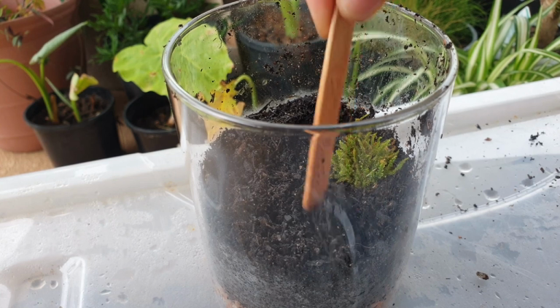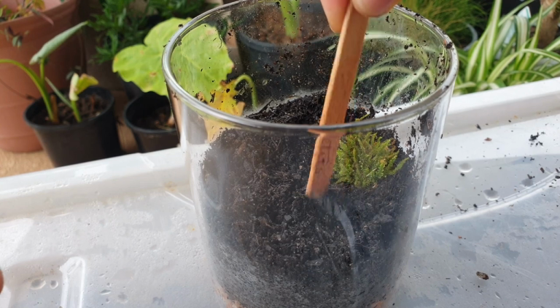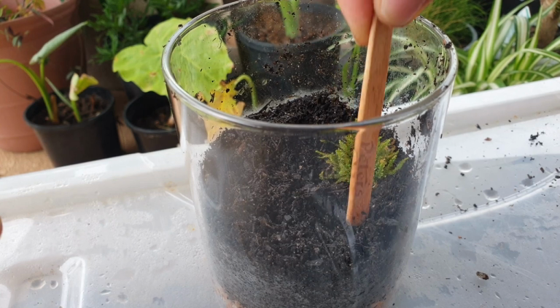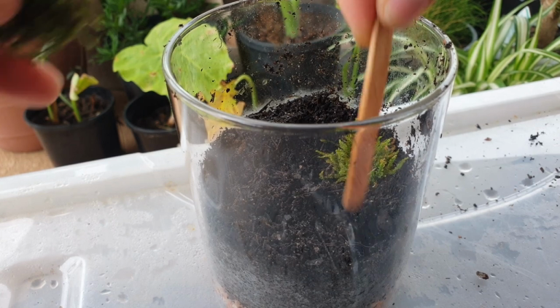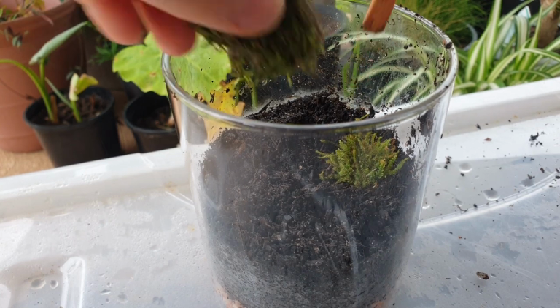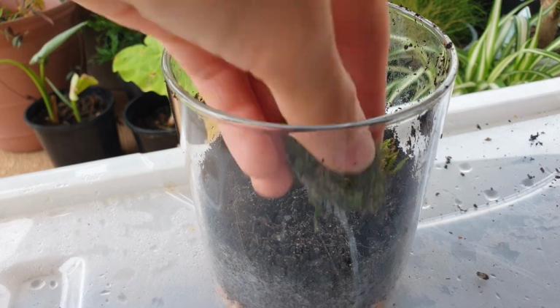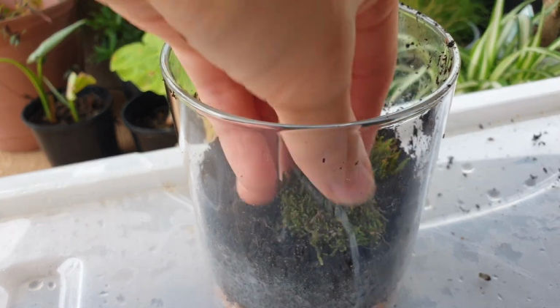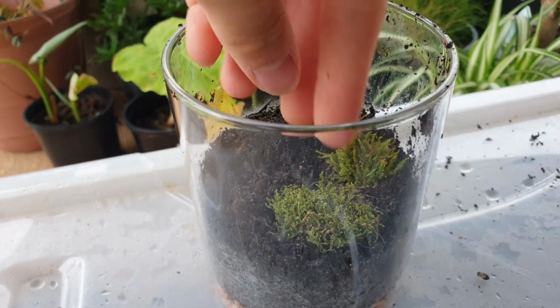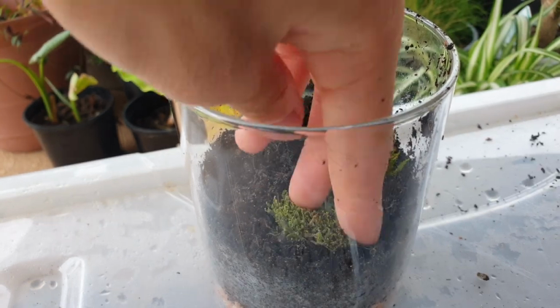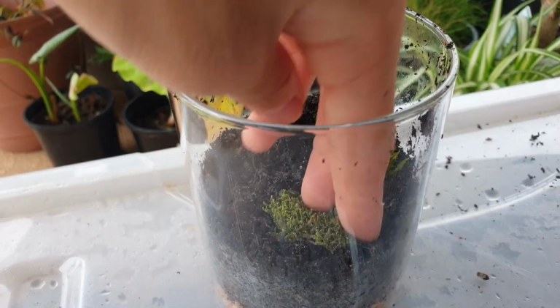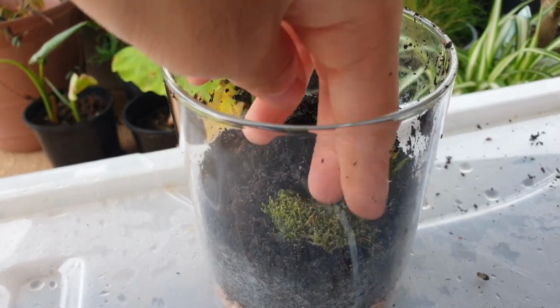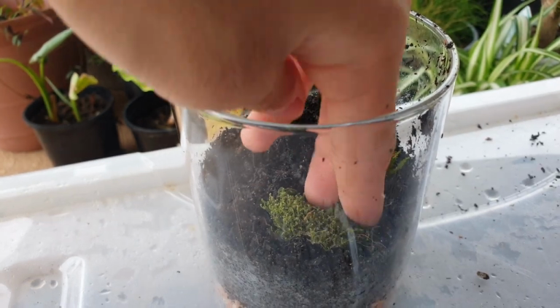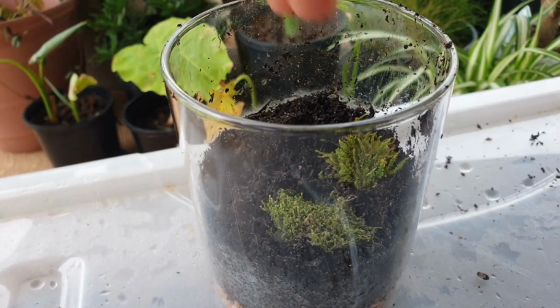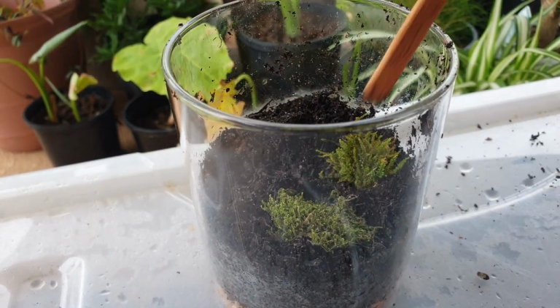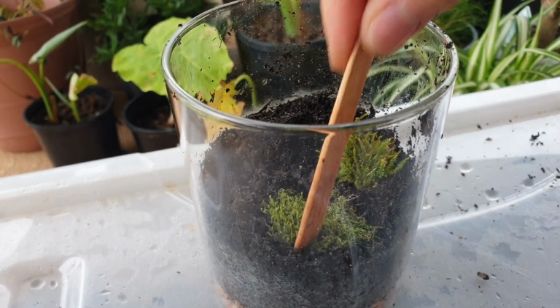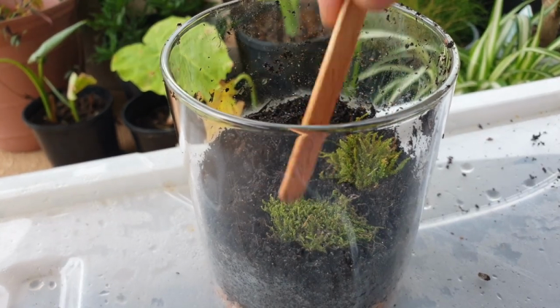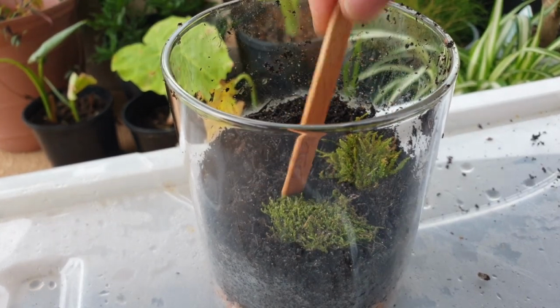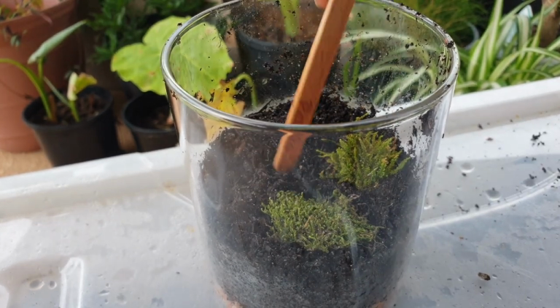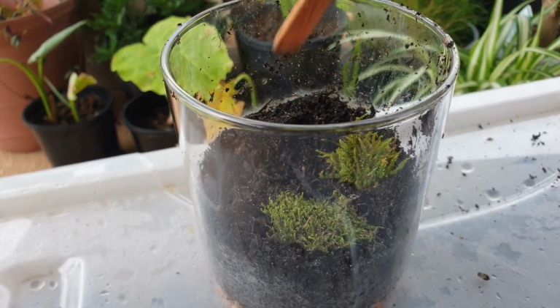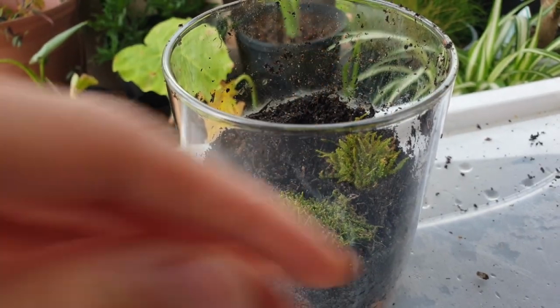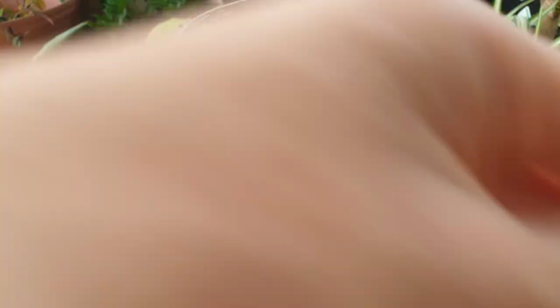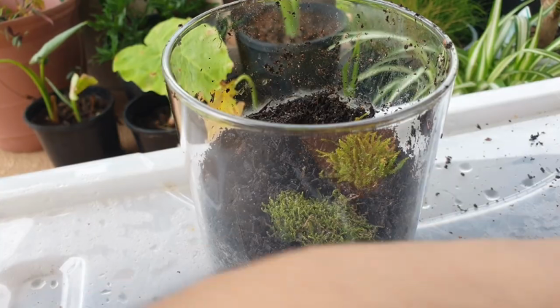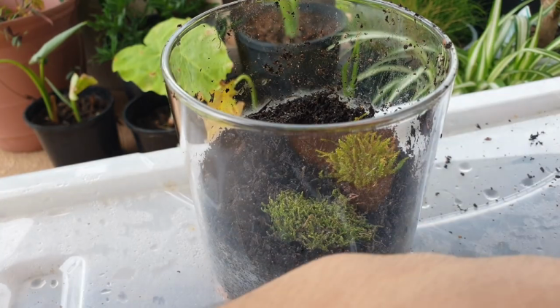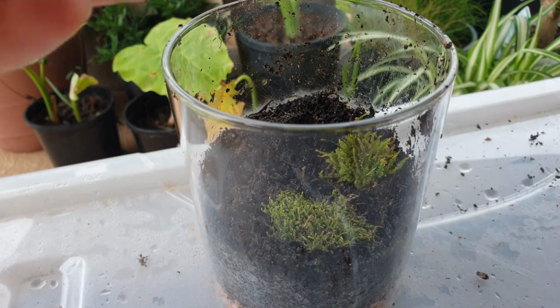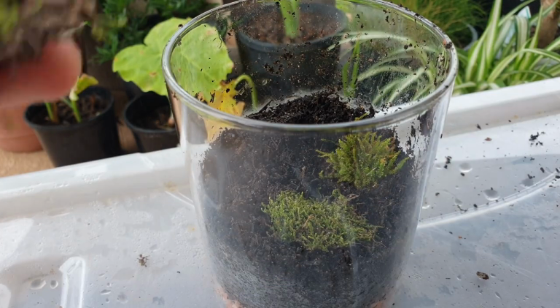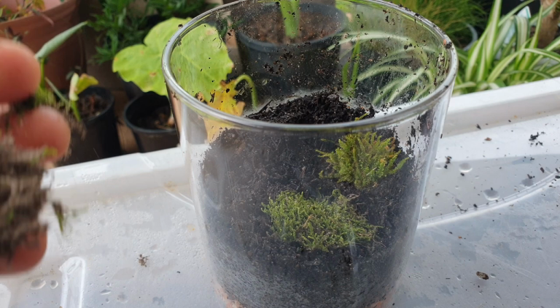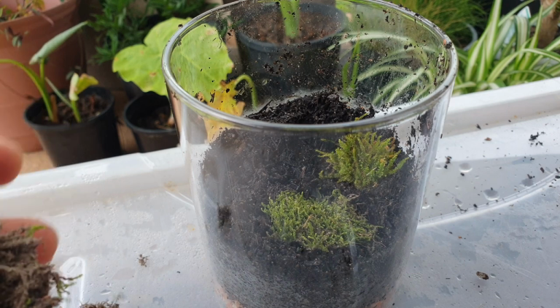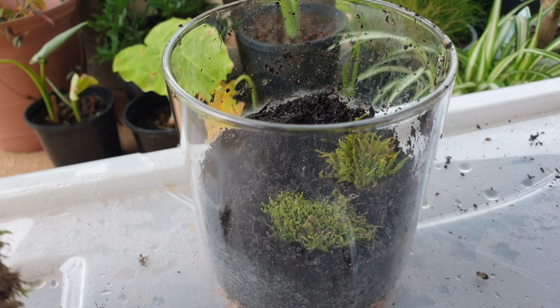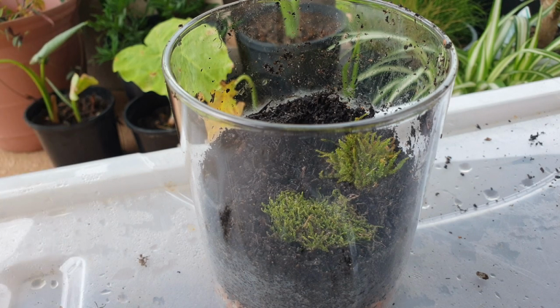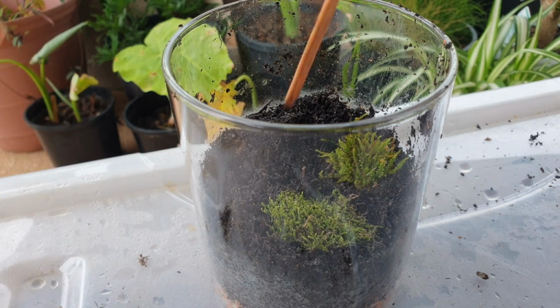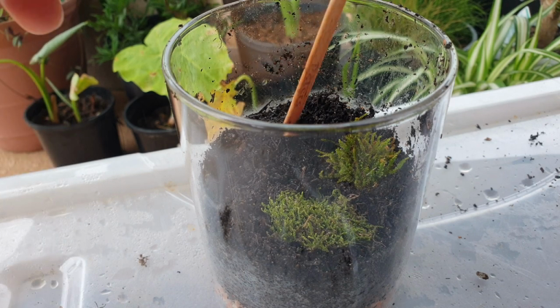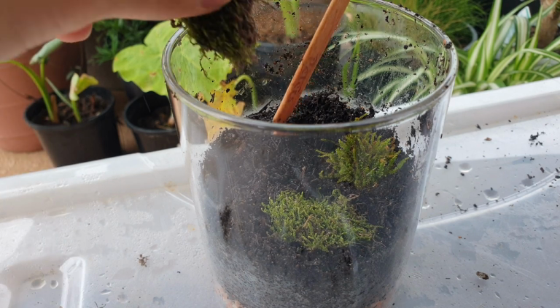And here is some moss that I found outside just laying there. I was like, alright, this moss is mine.